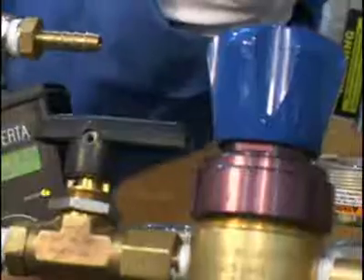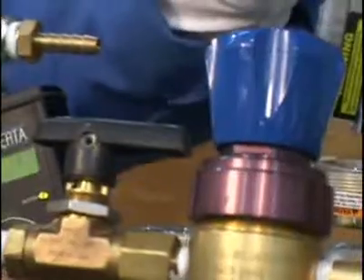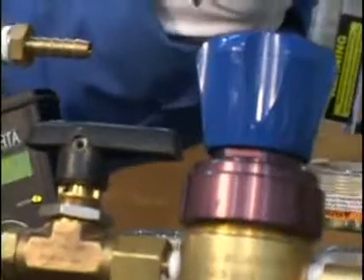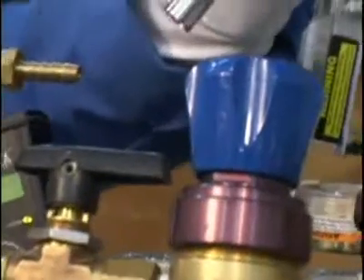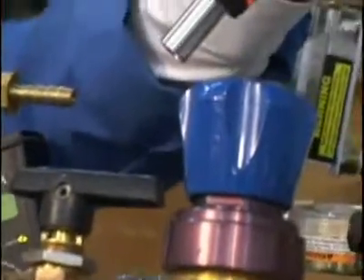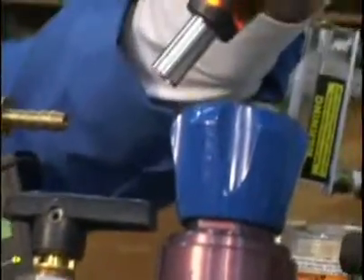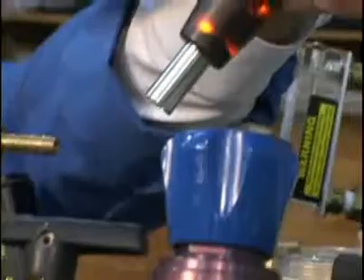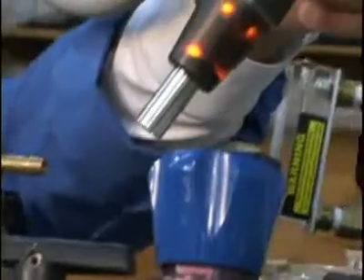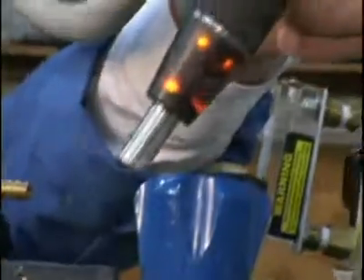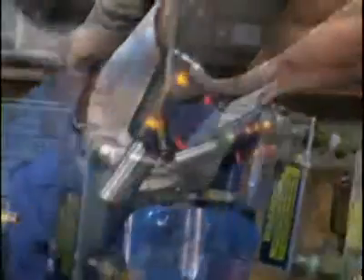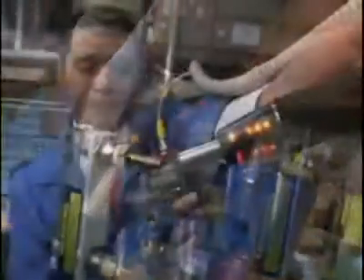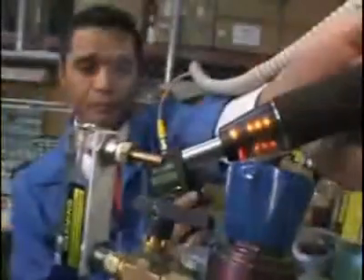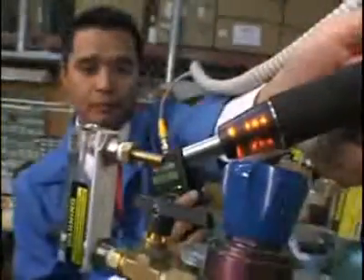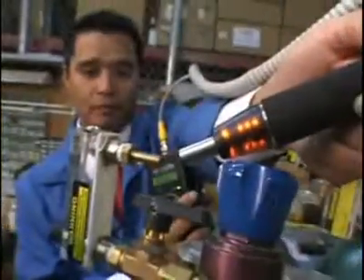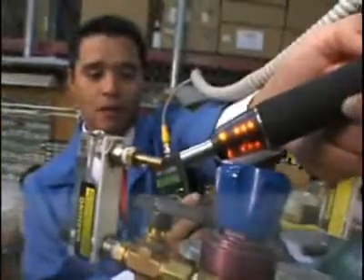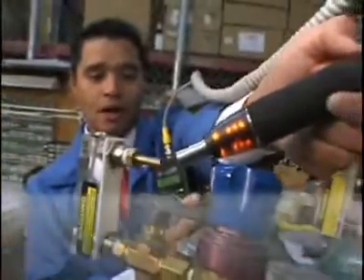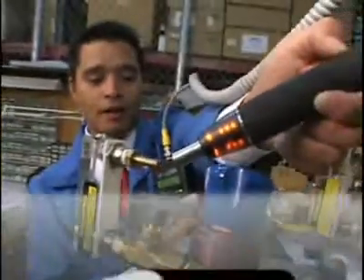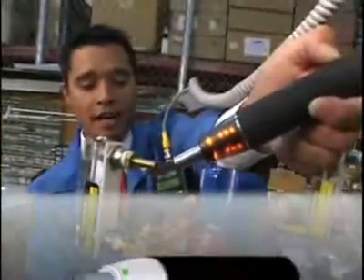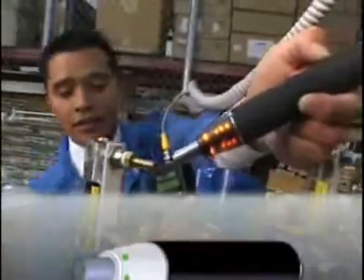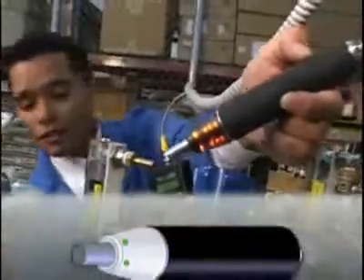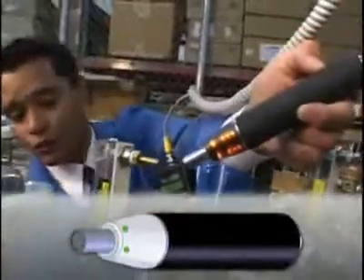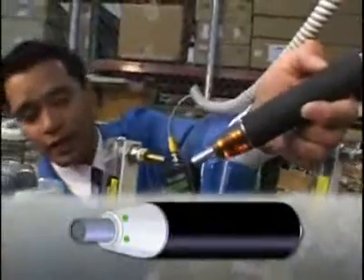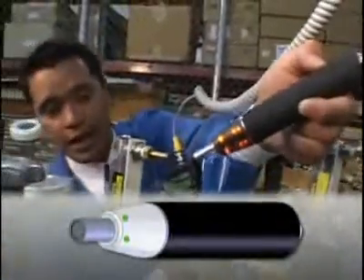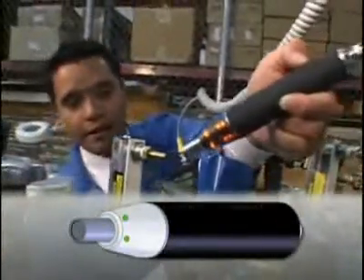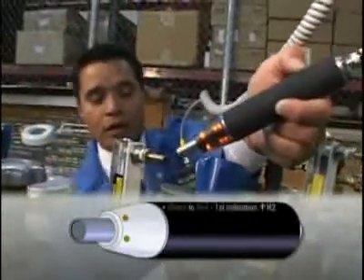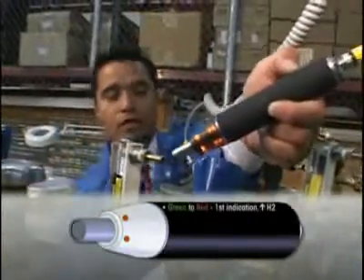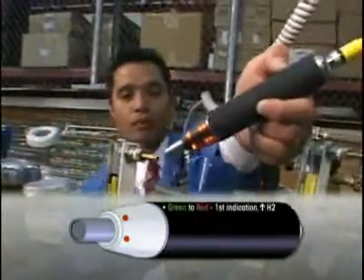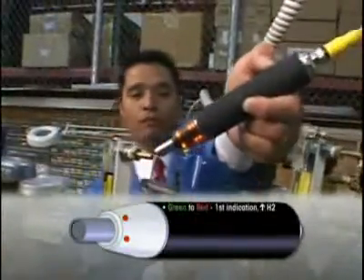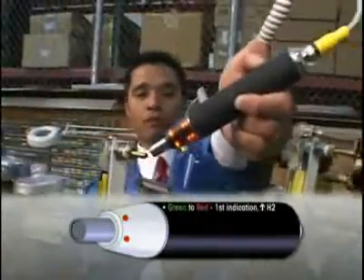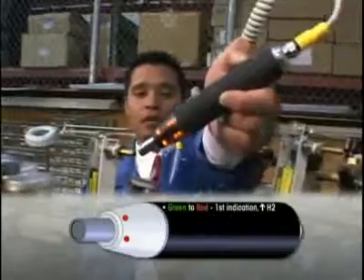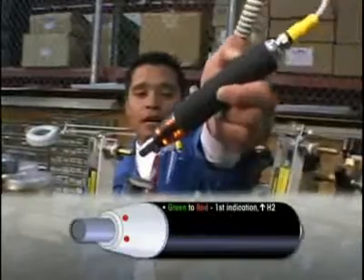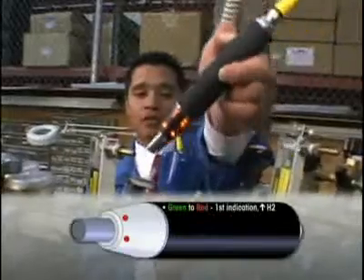This is the source of our hydrogen leak. This gas is rated at 3.4% hydrogen.